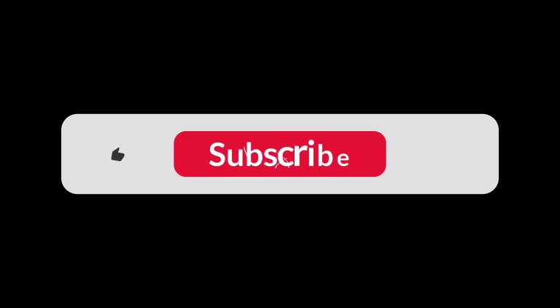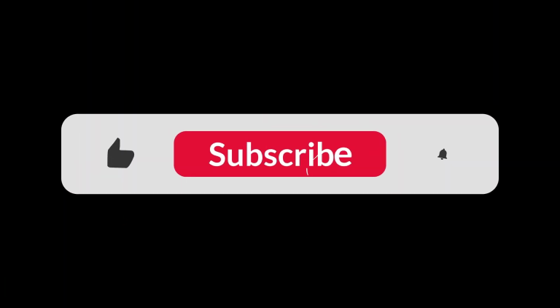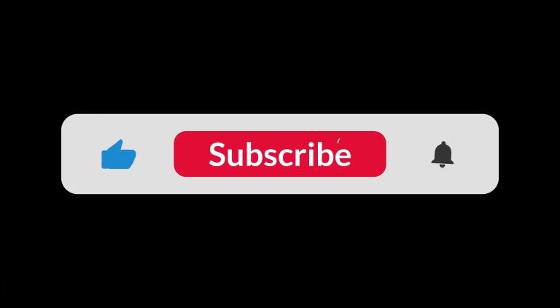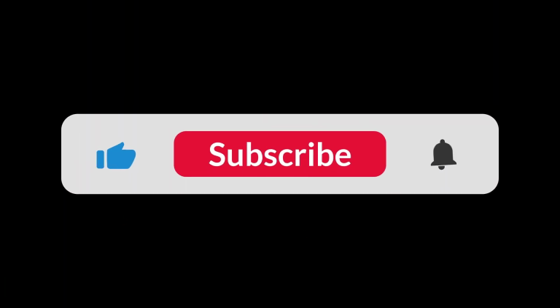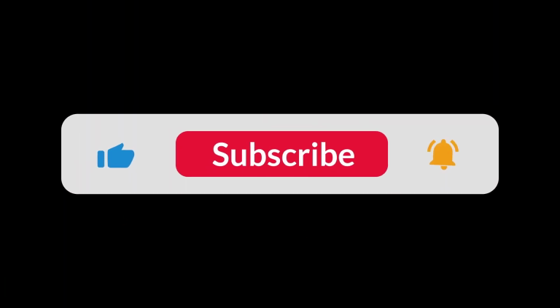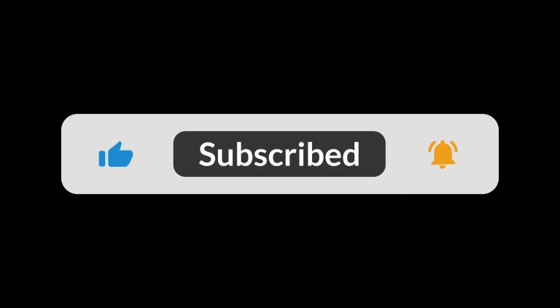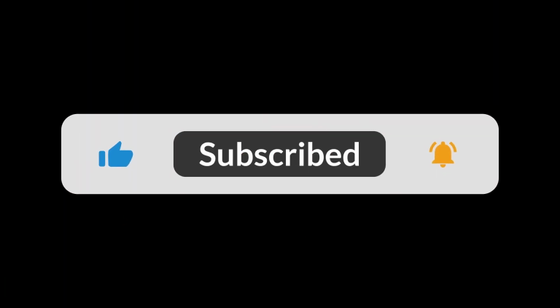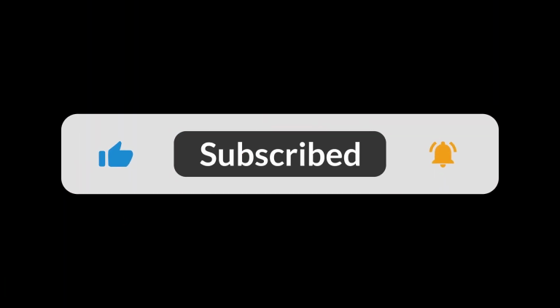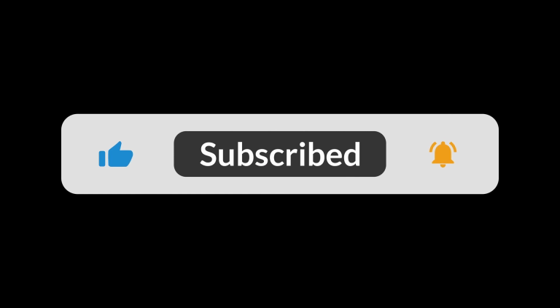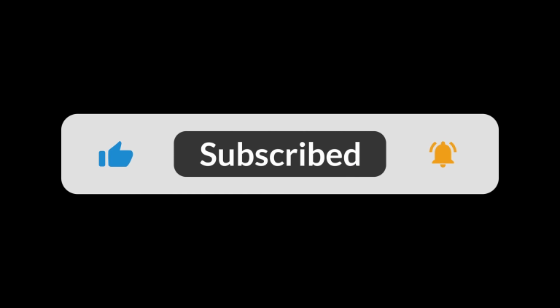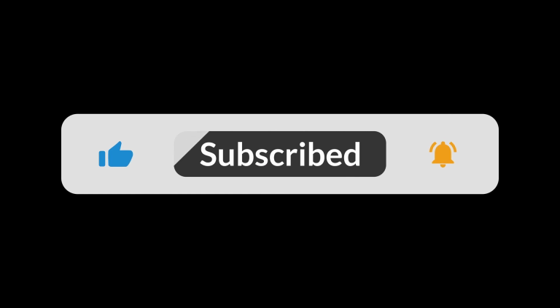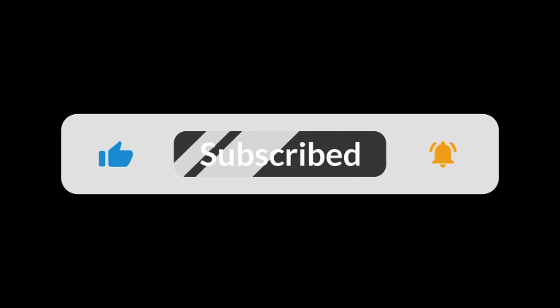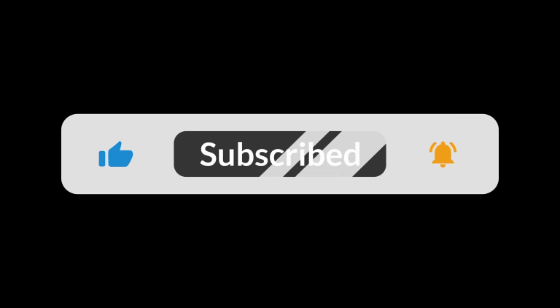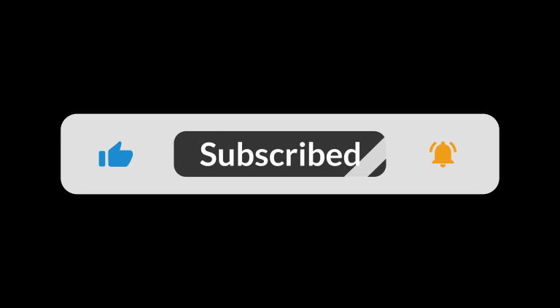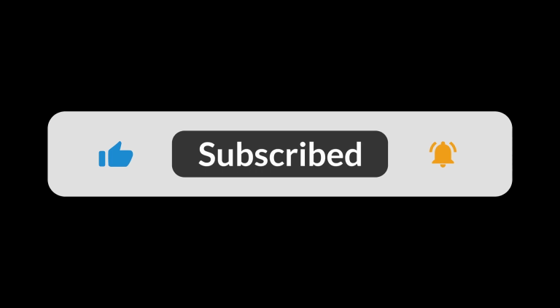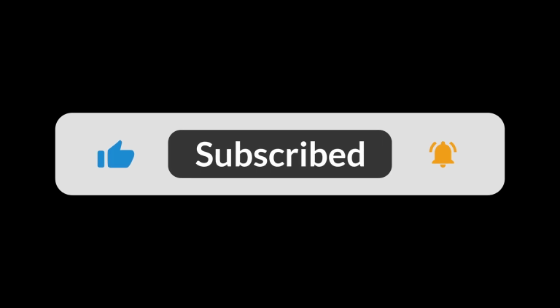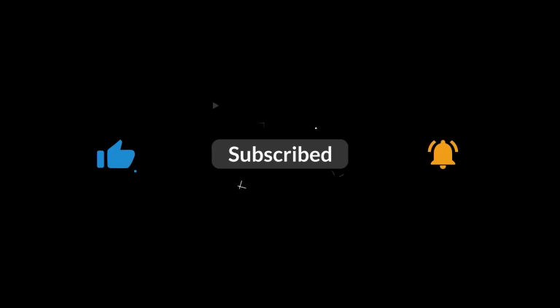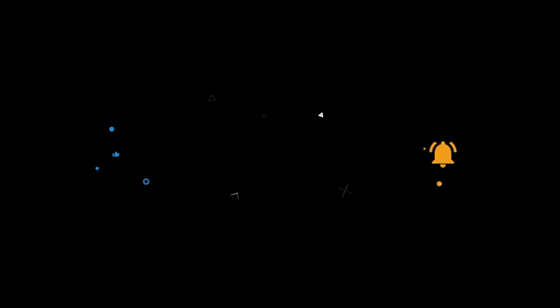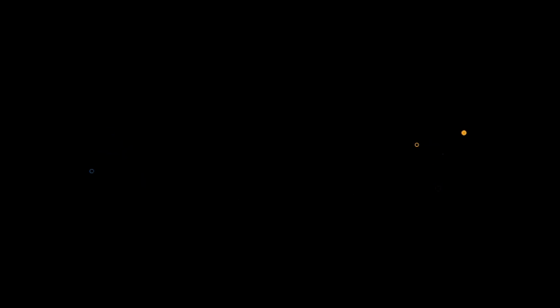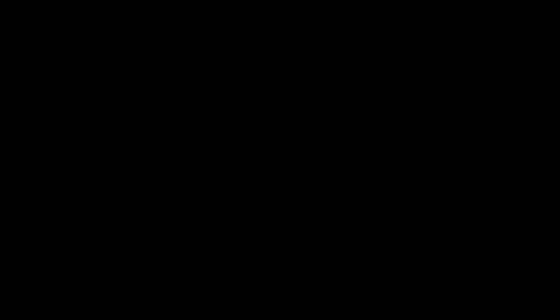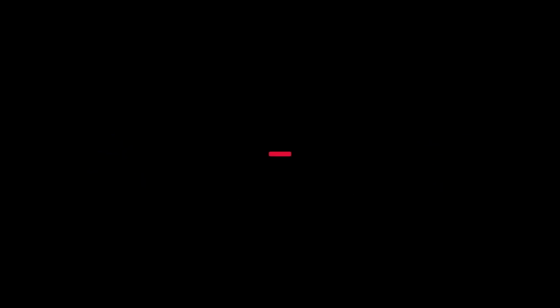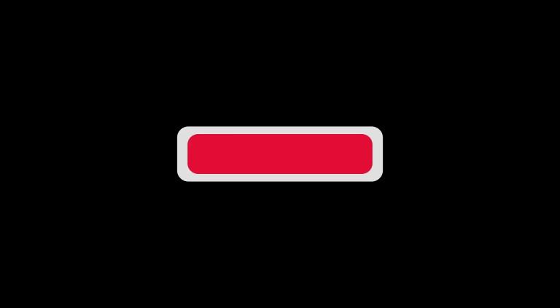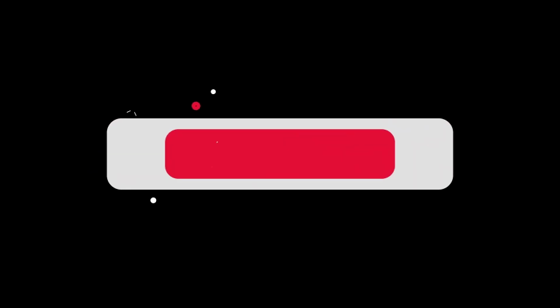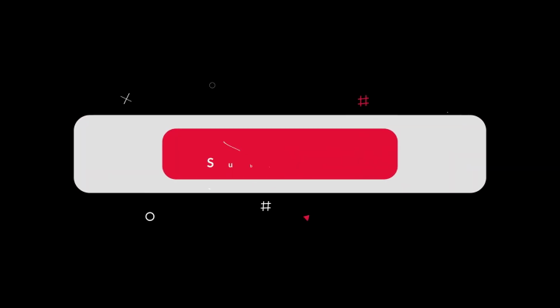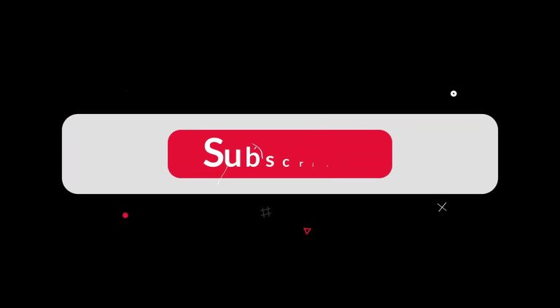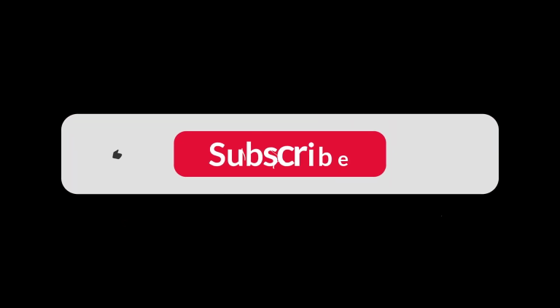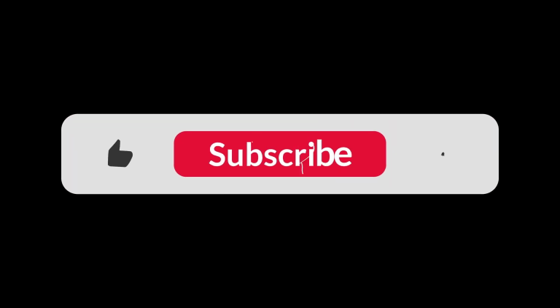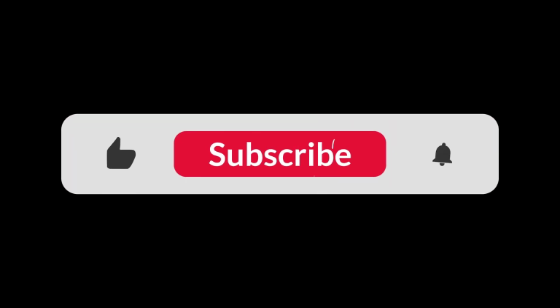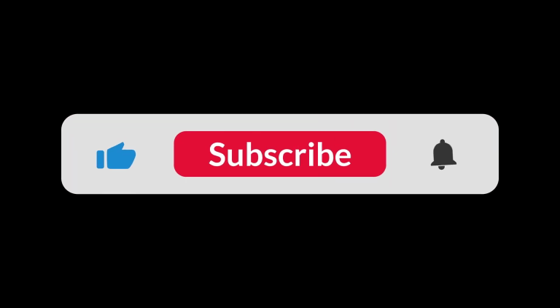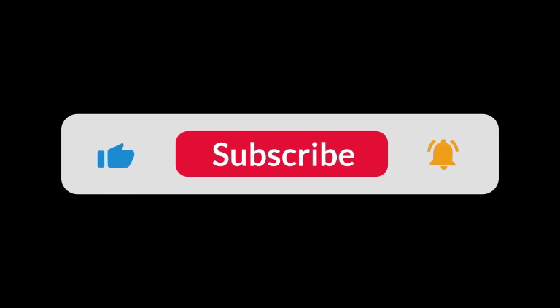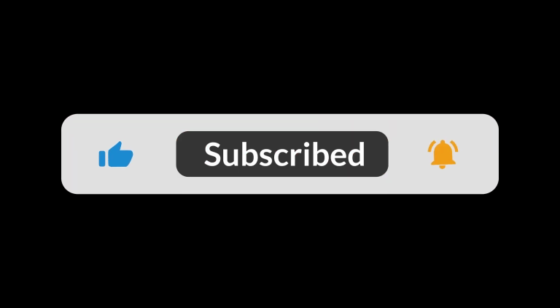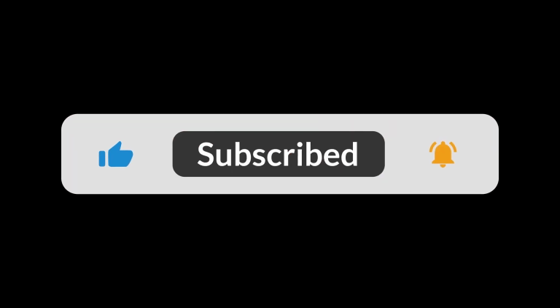You can find the Amazon purchase link in the description below. Hope this video can be helpful to you. Thank you for watching.